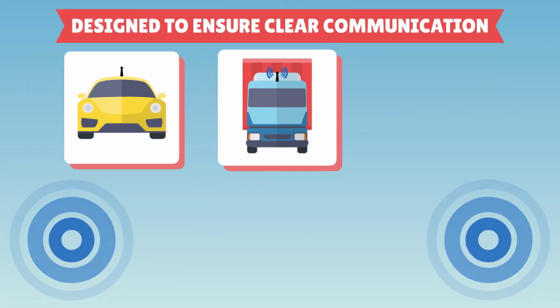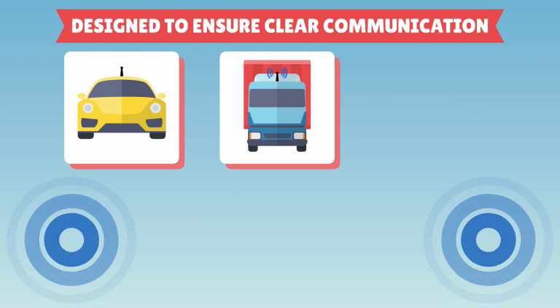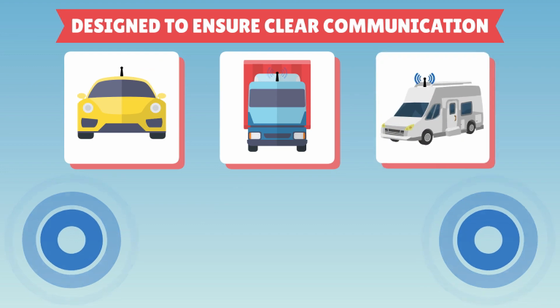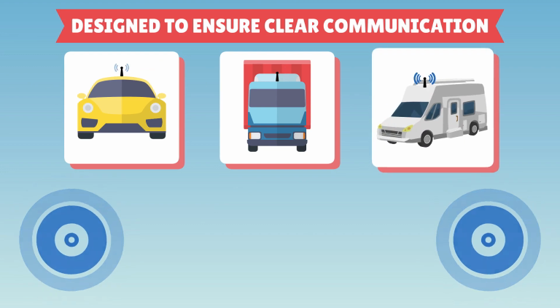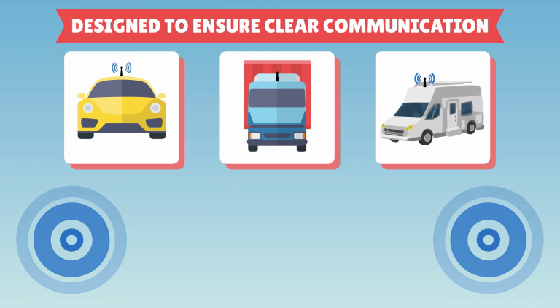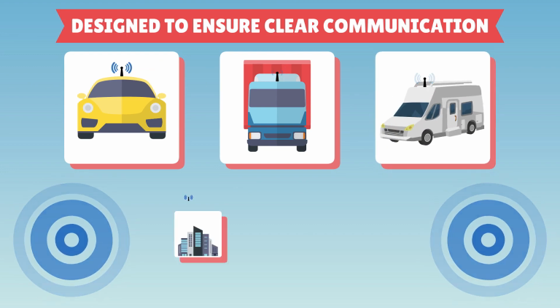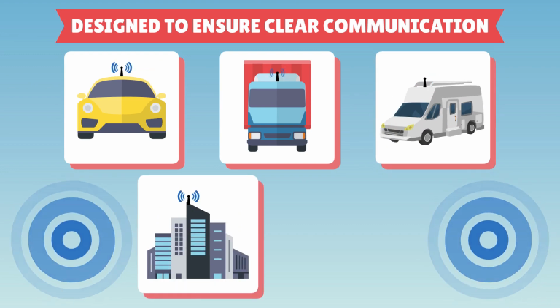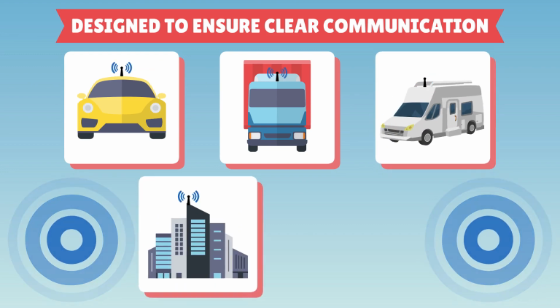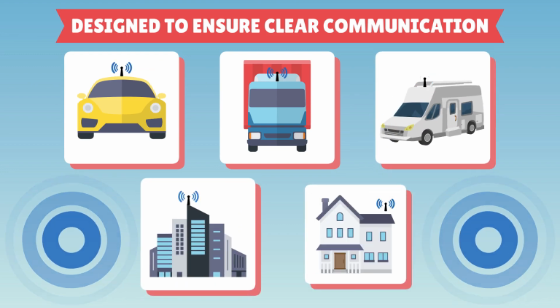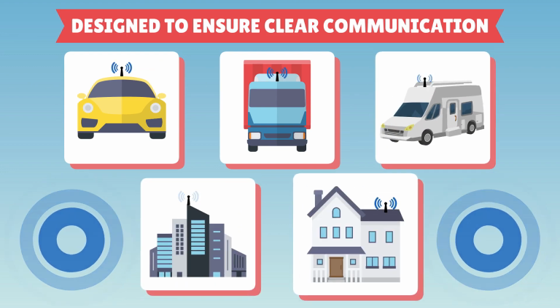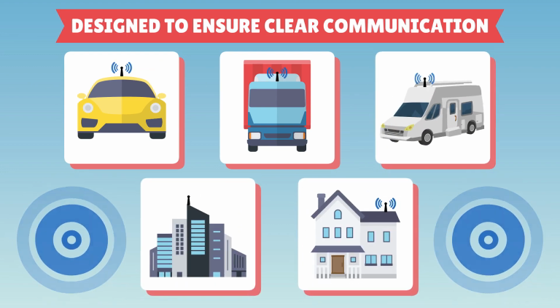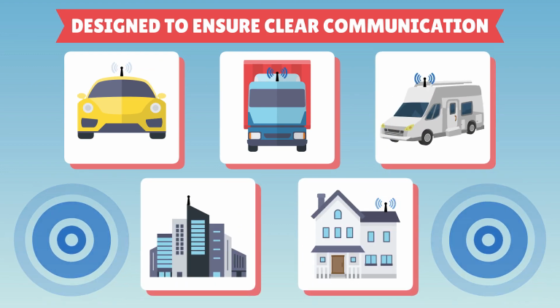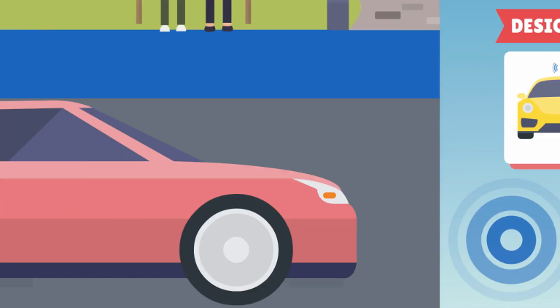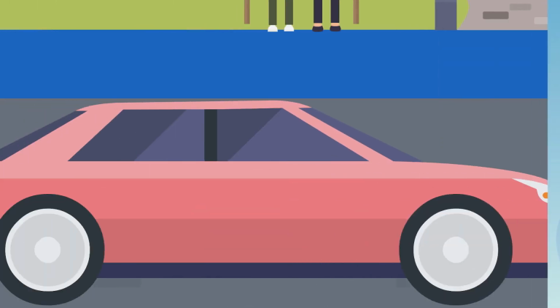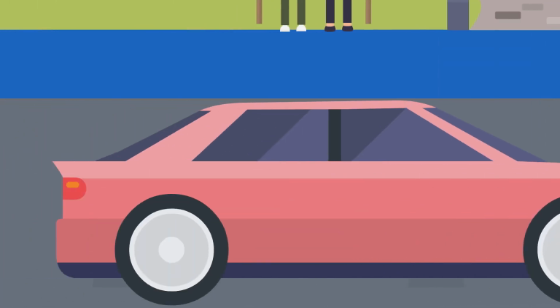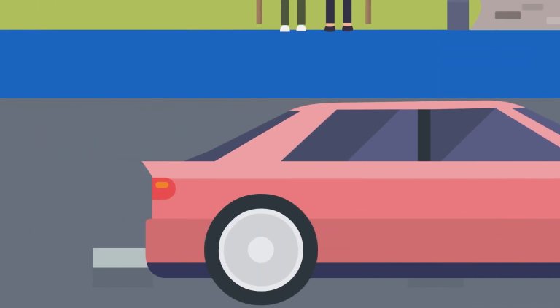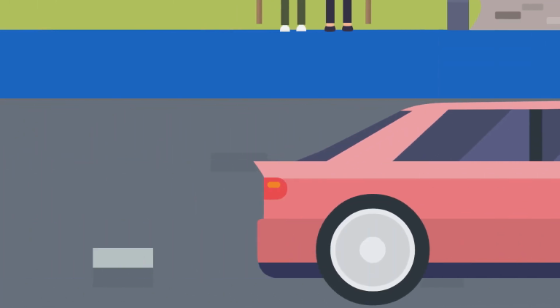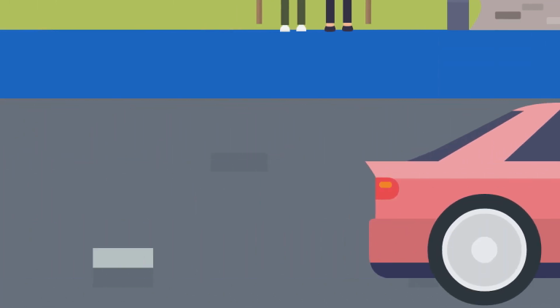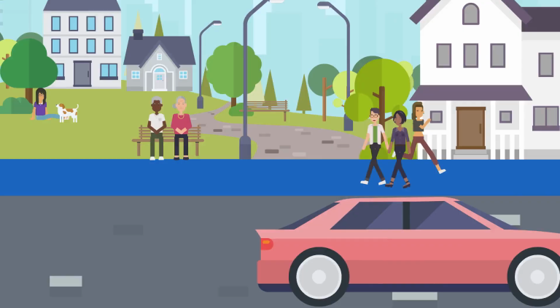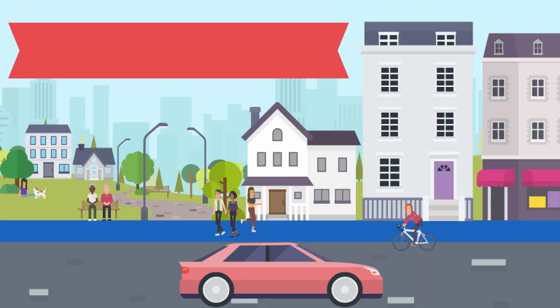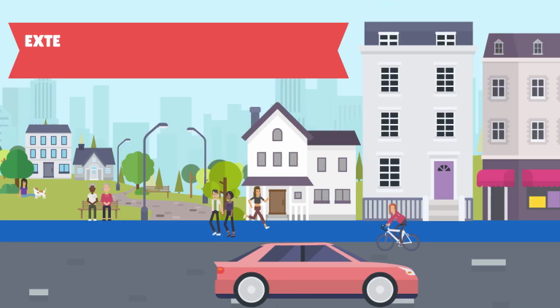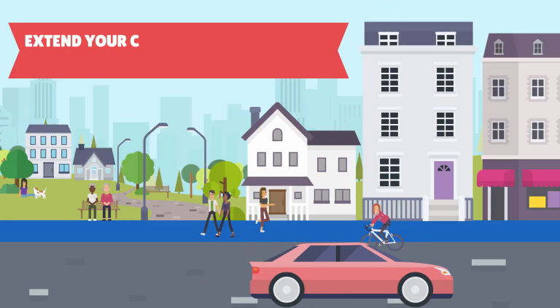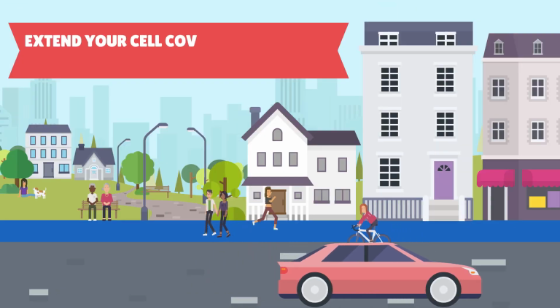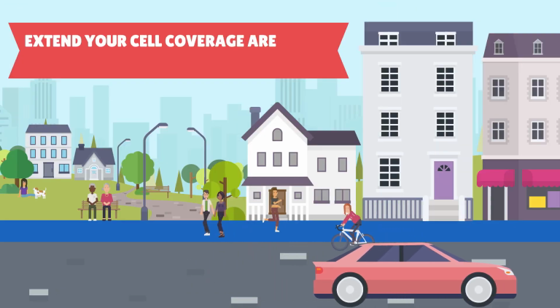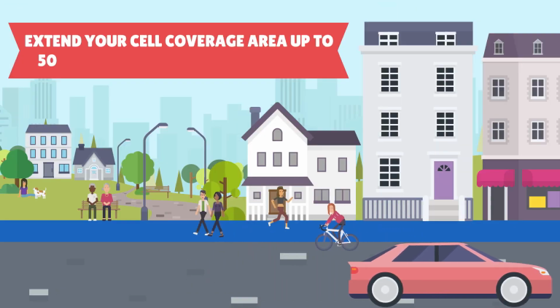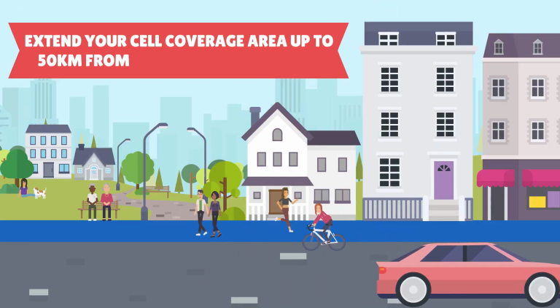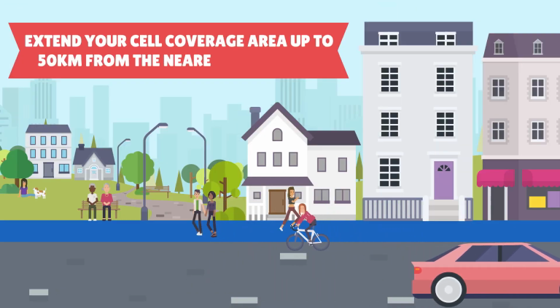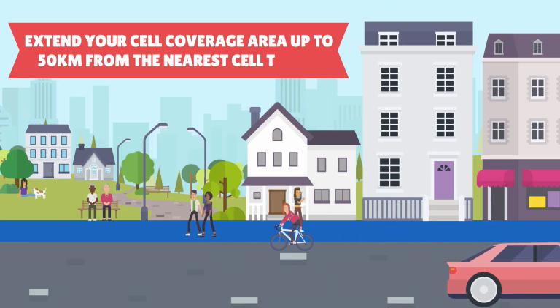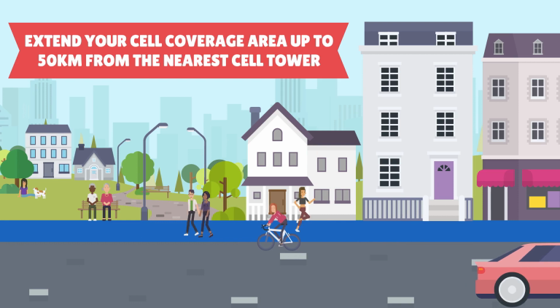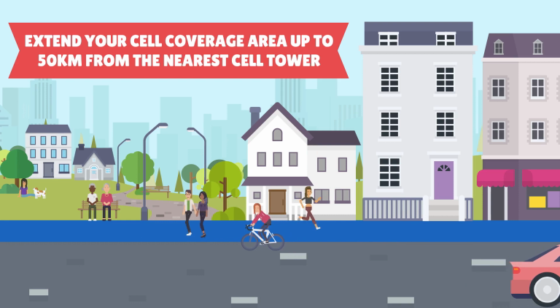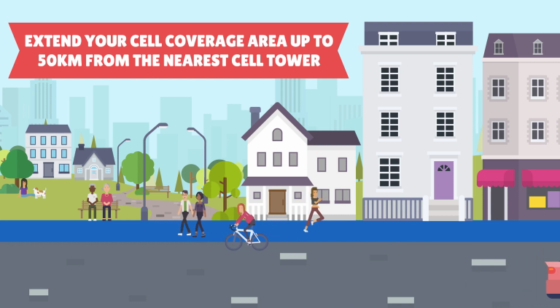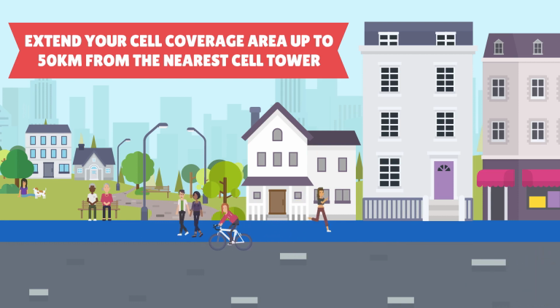Designed for trucks, RVs, buildings, and homes, and able to extend your cell coverage area up to 50 kilometers from the cell tower.